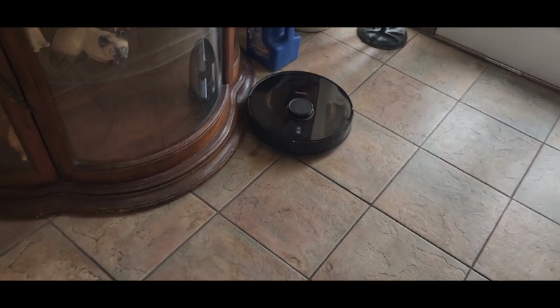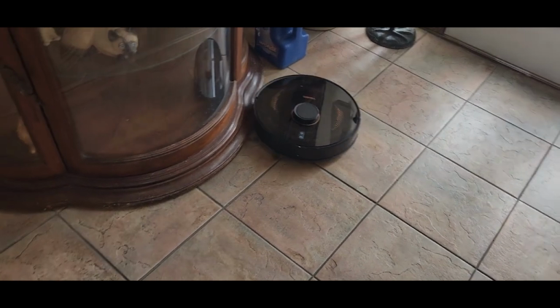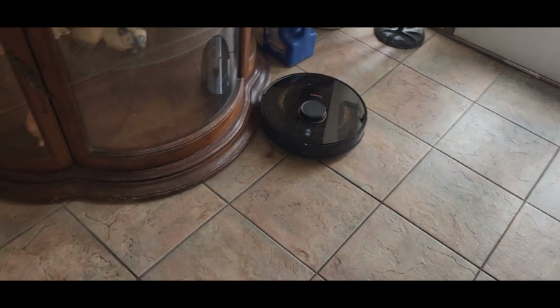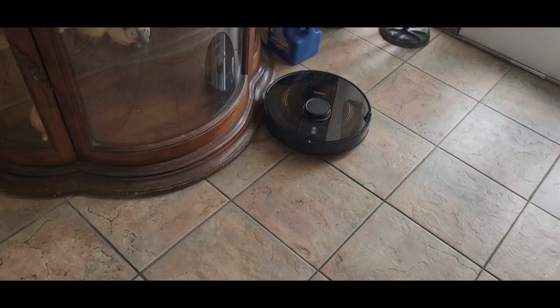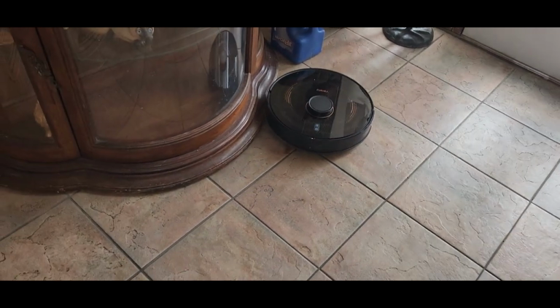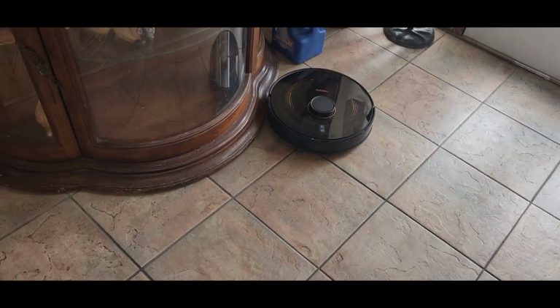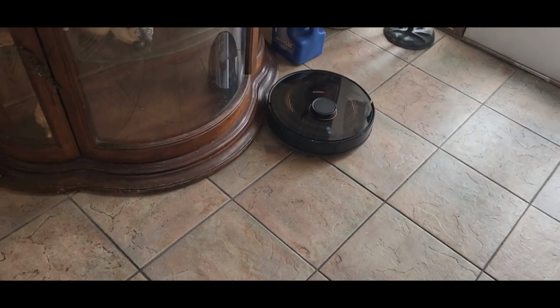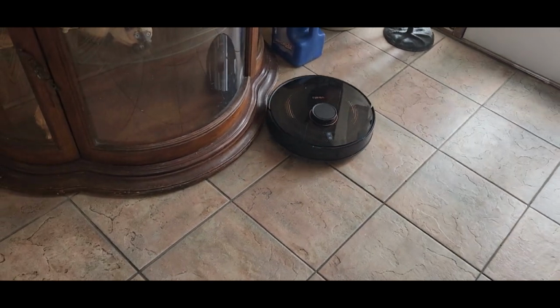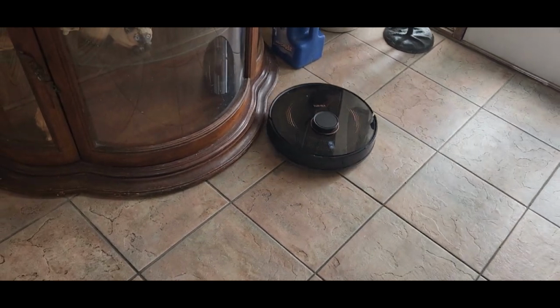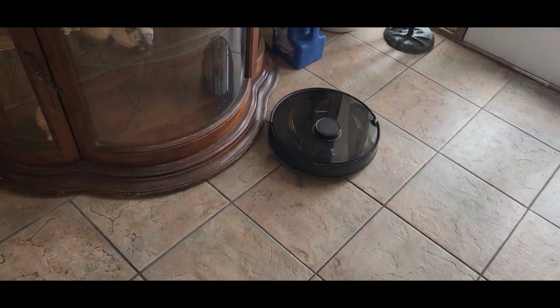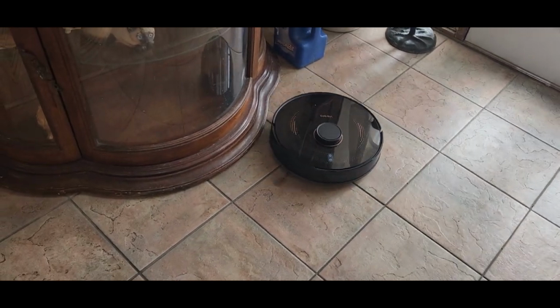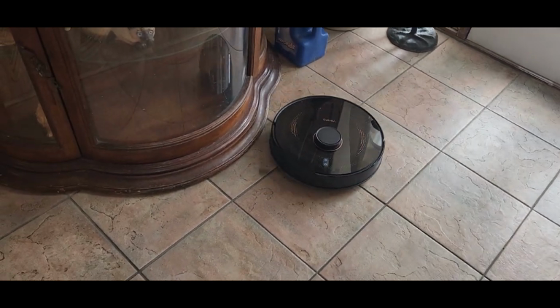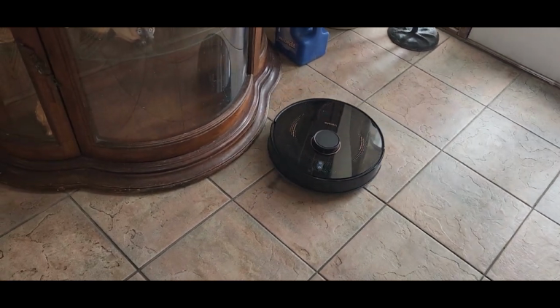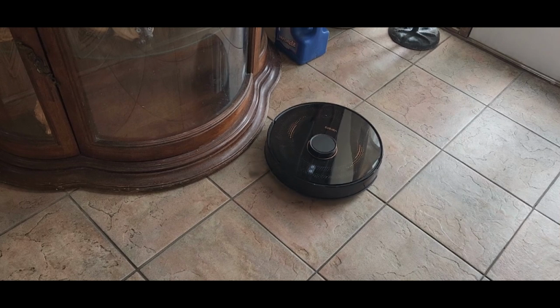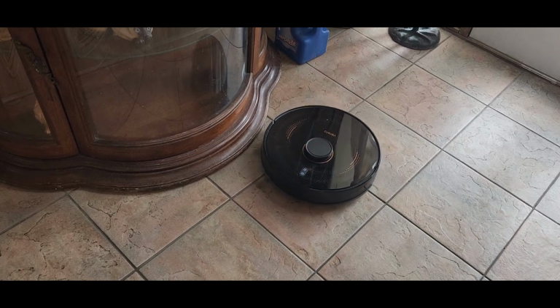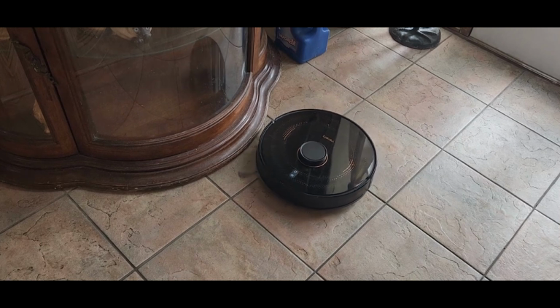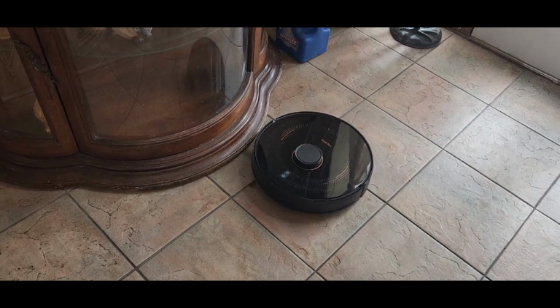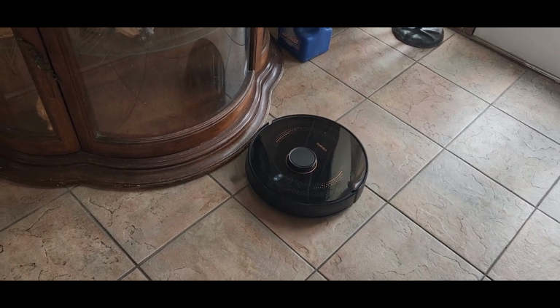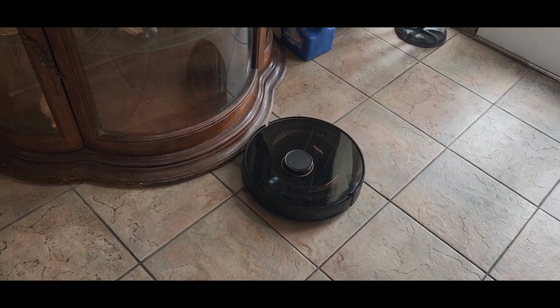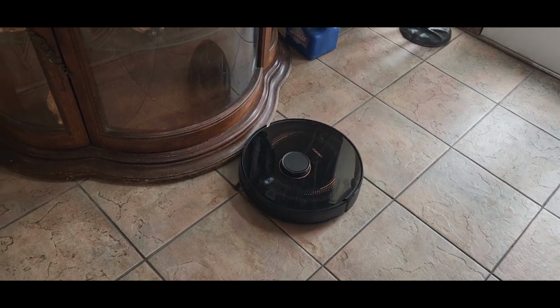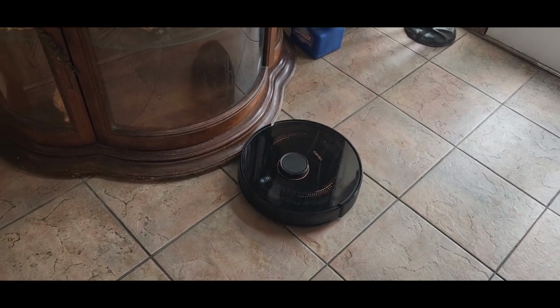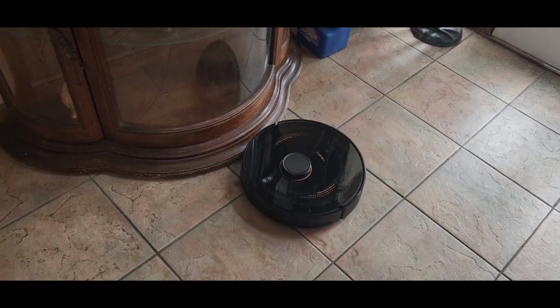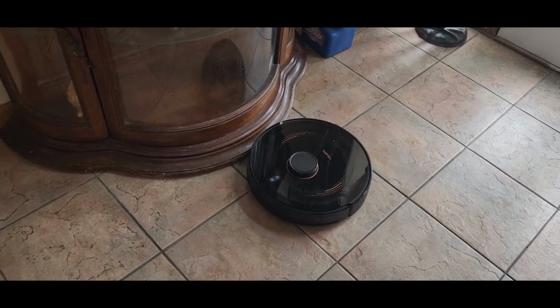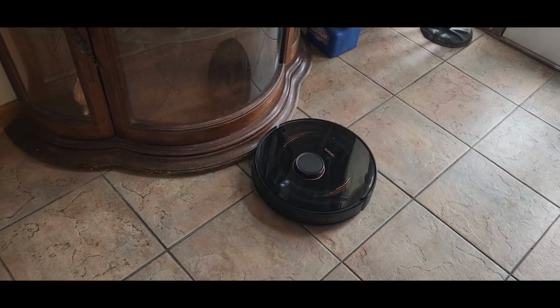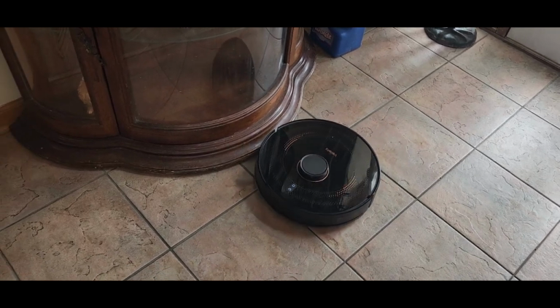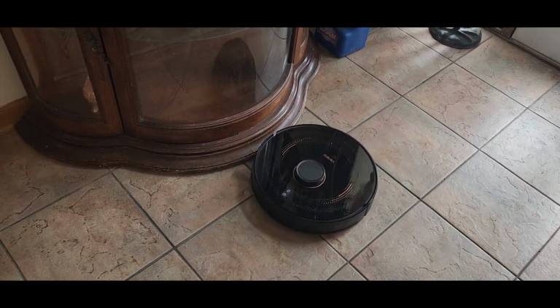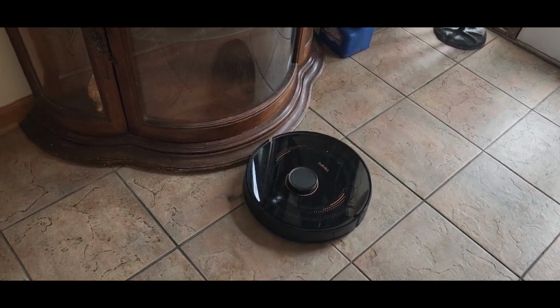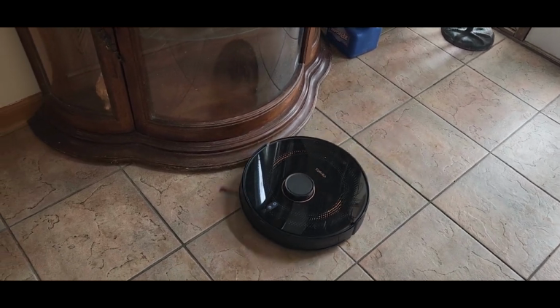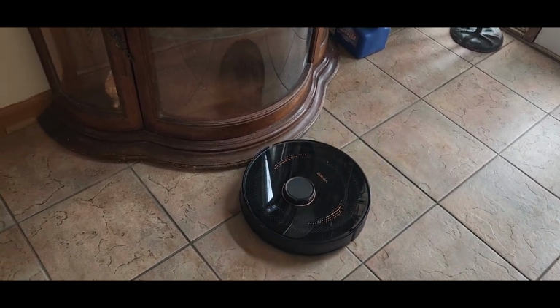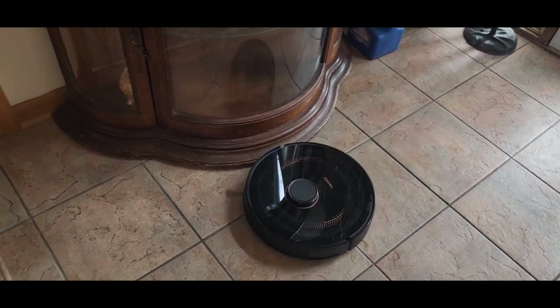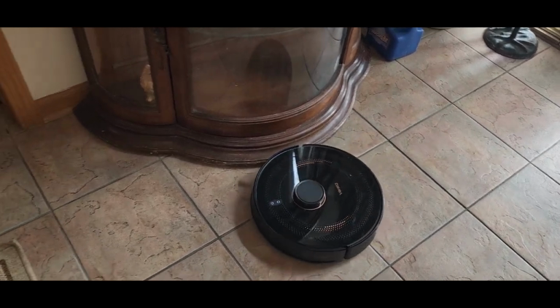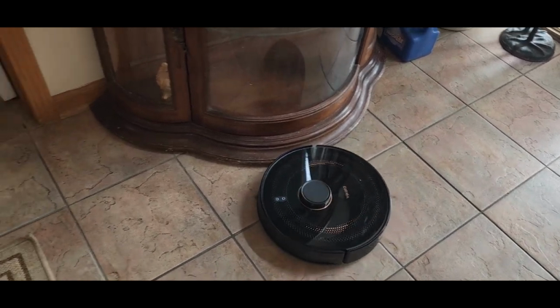The dog doesn't mind this one at all — so it's not as annoying as the other vacuums.